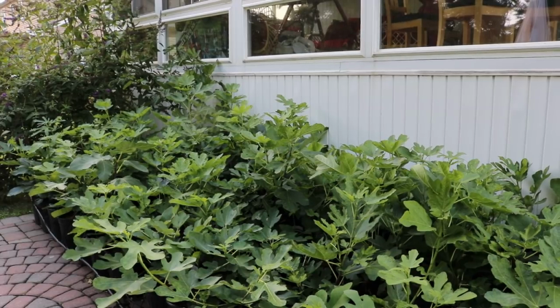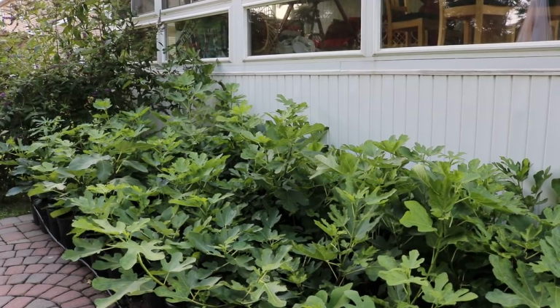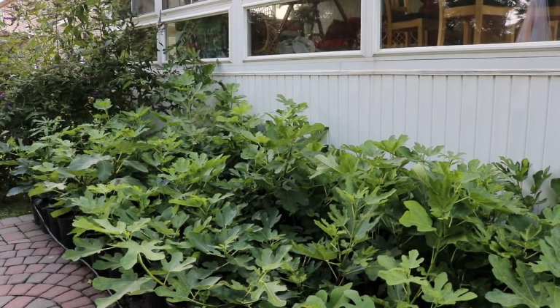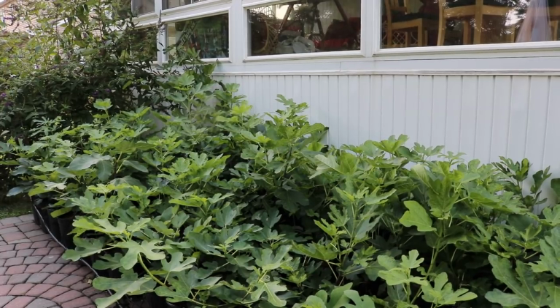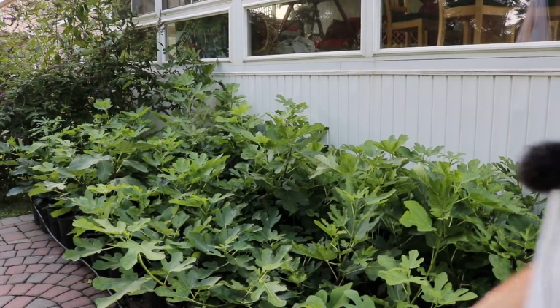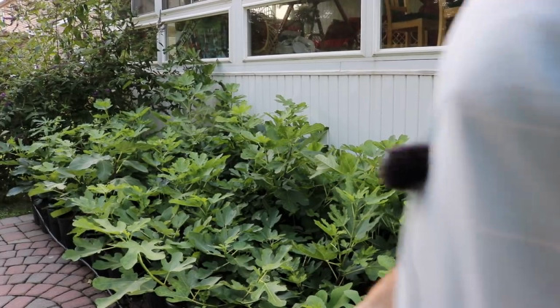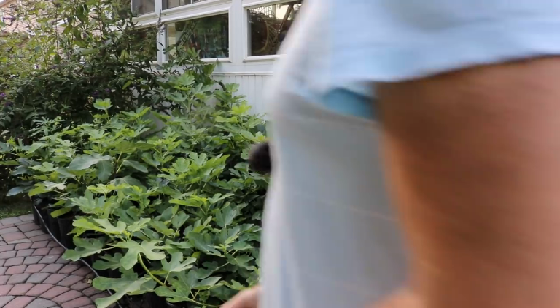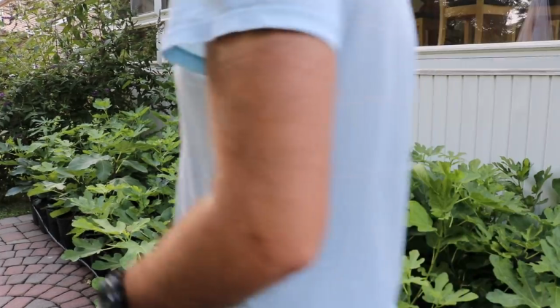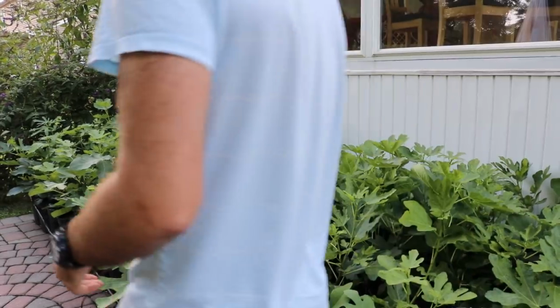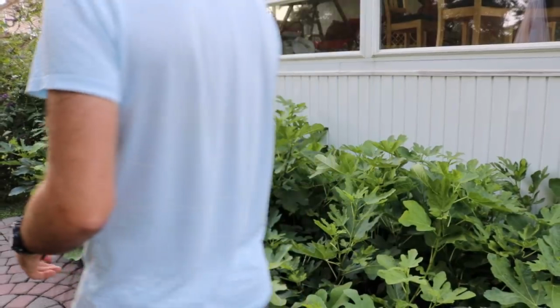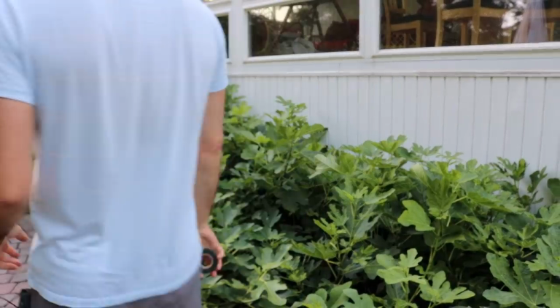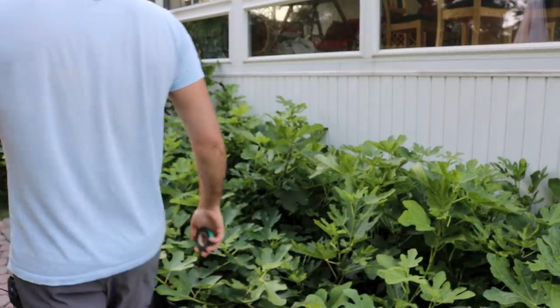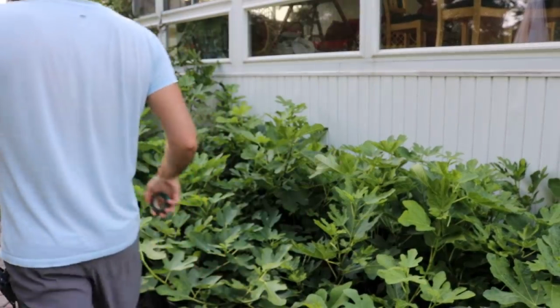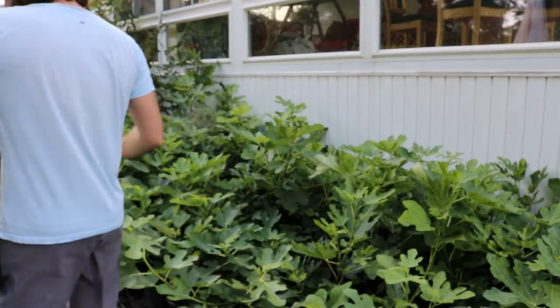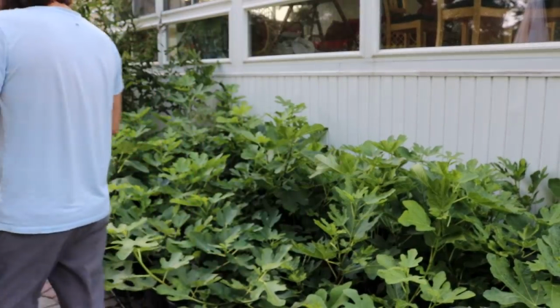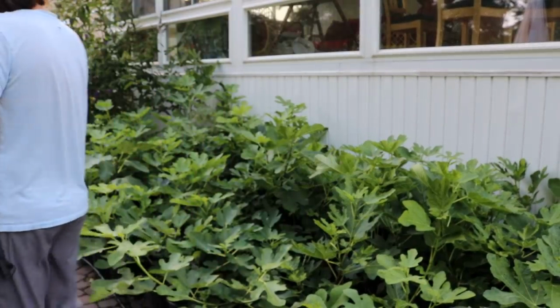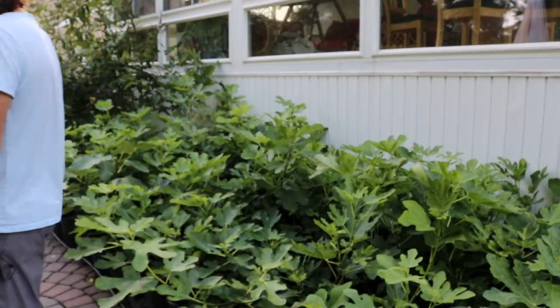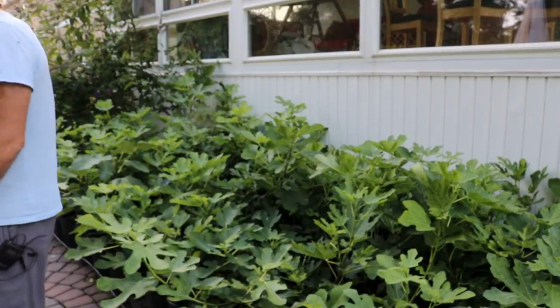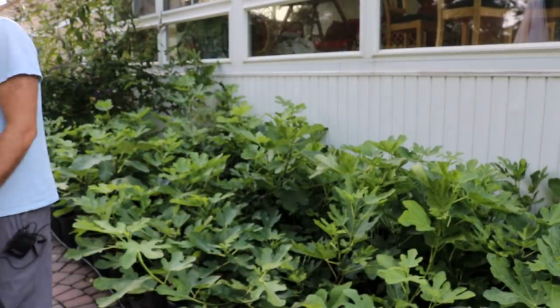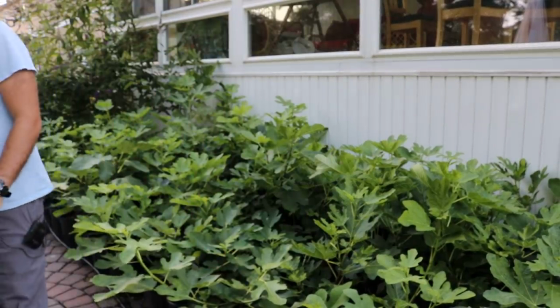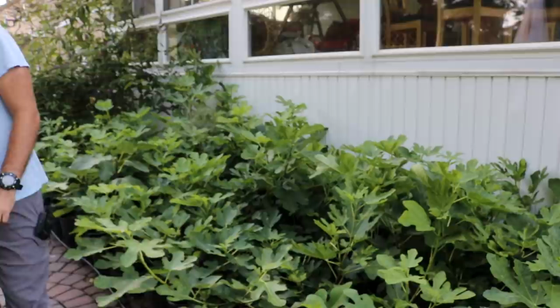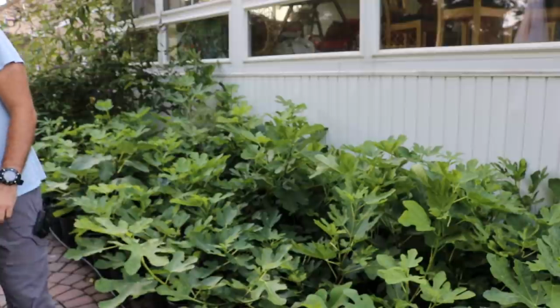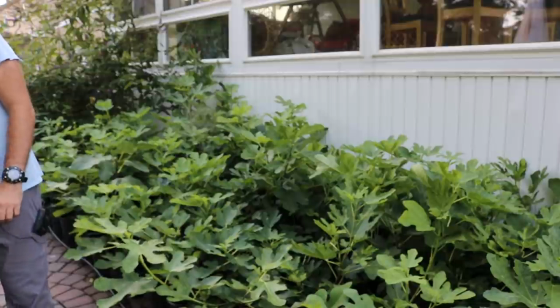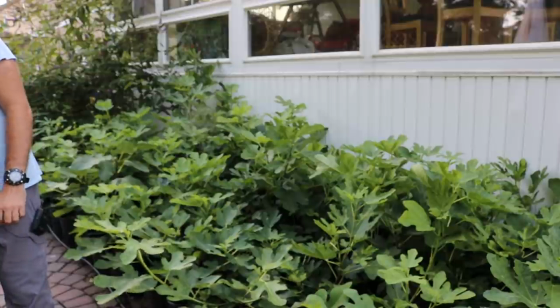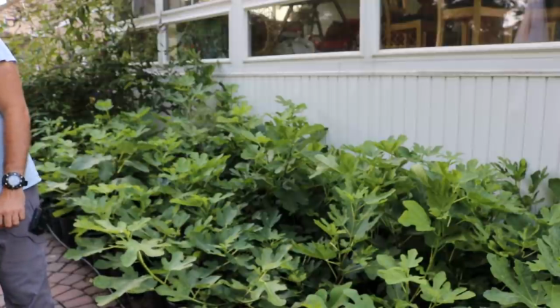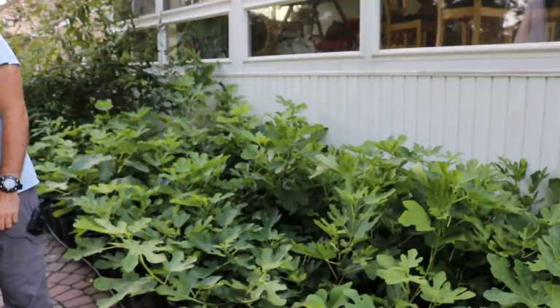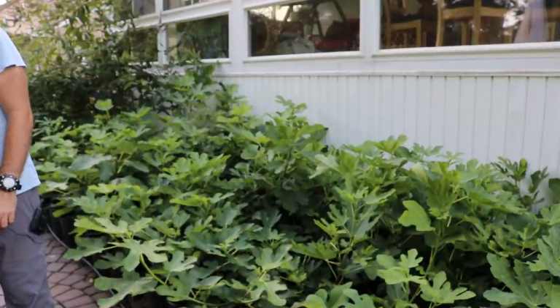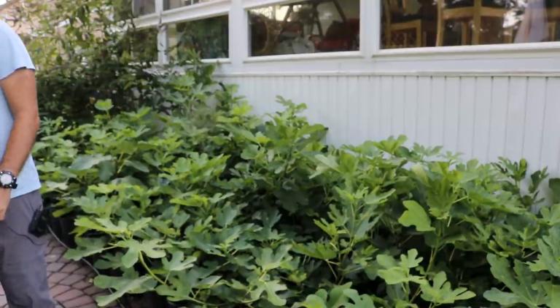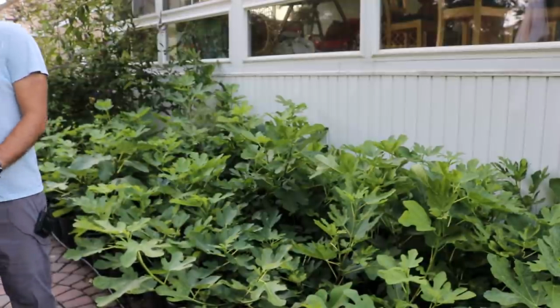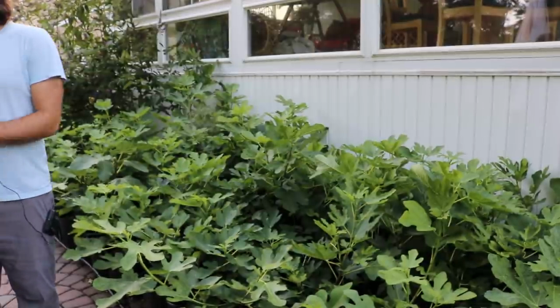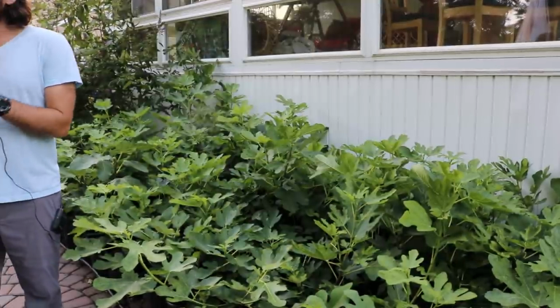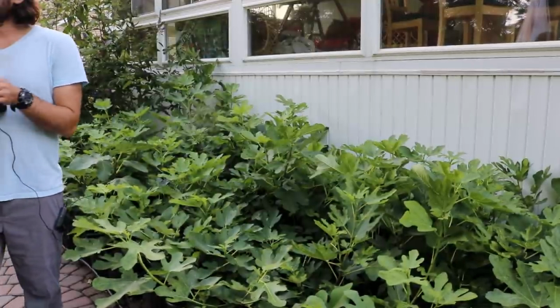Hi everybody, this is Ross. We're going to do a little bit of maintenance on my young fig trees.